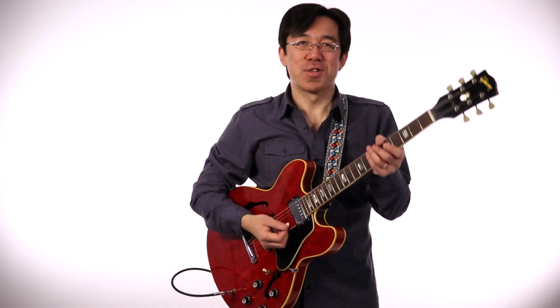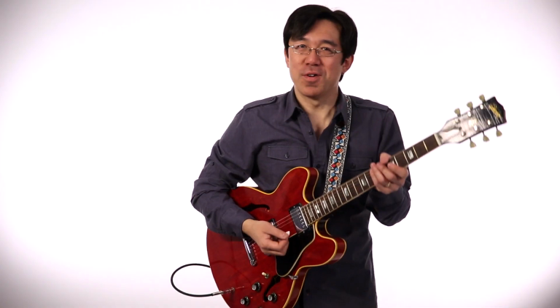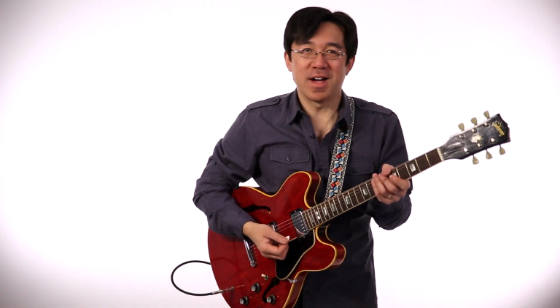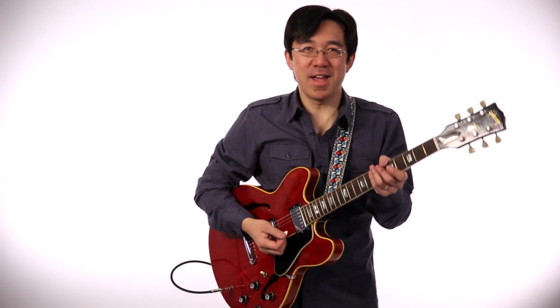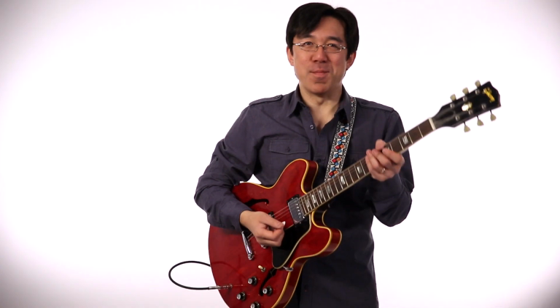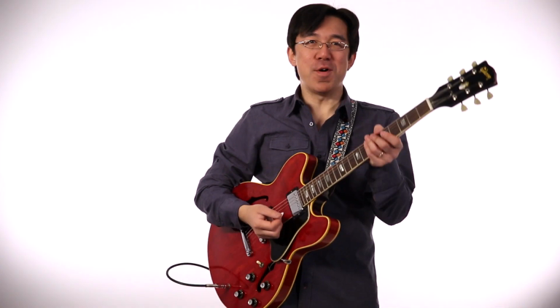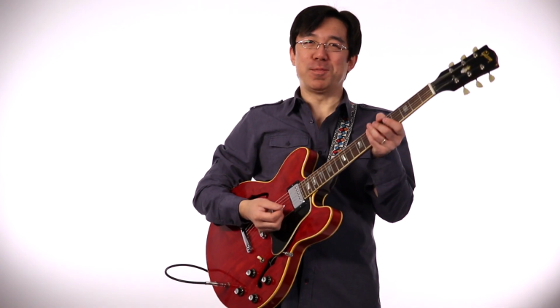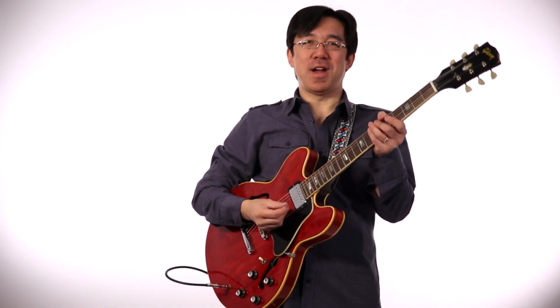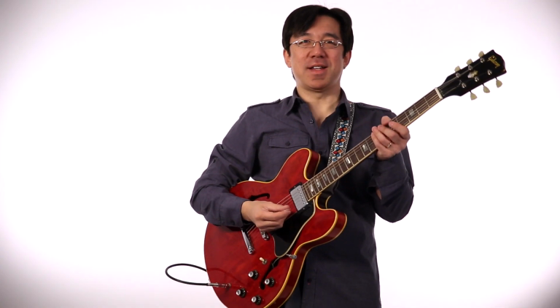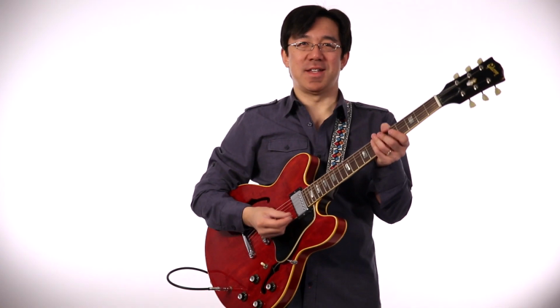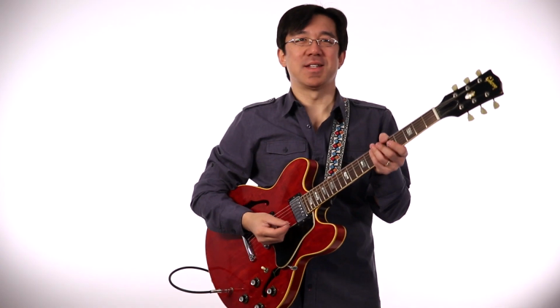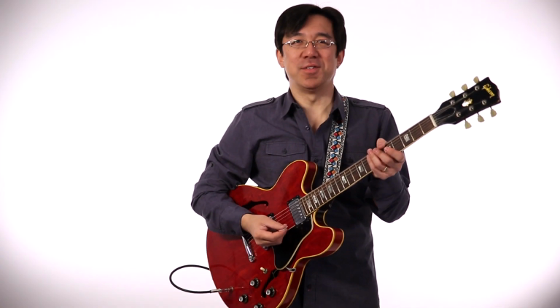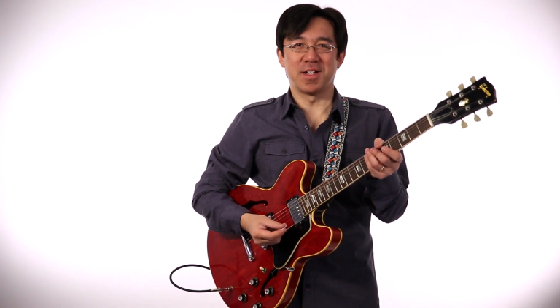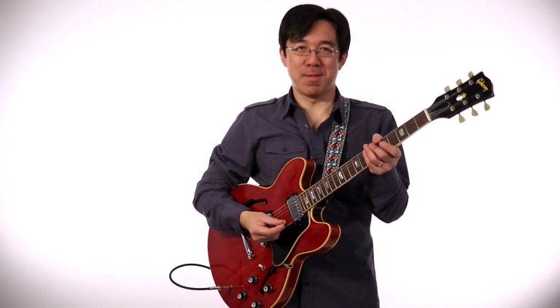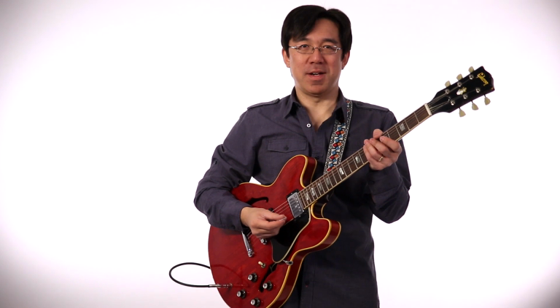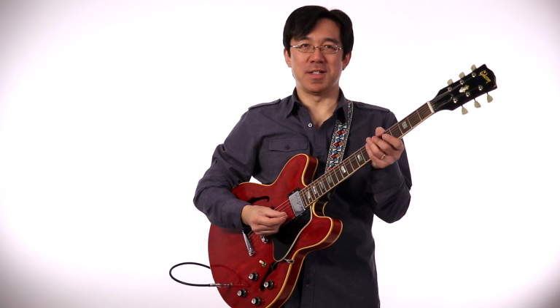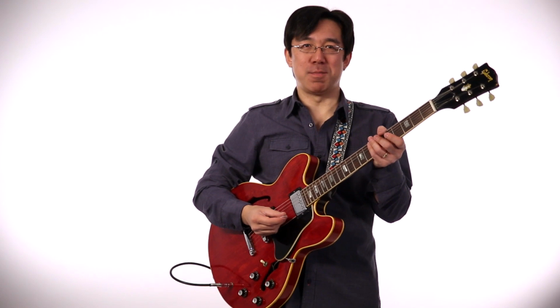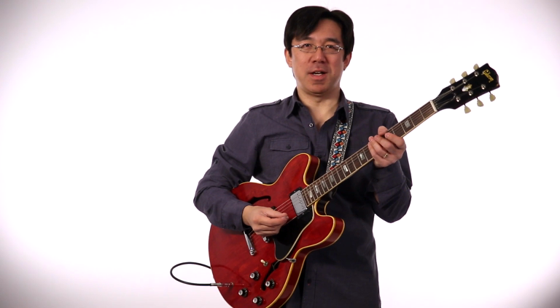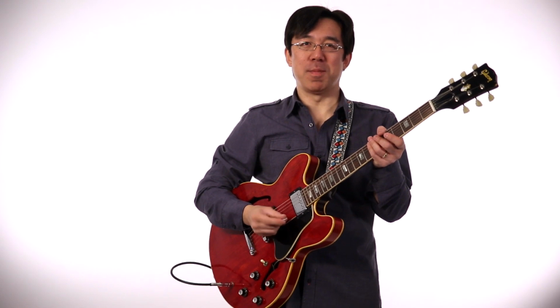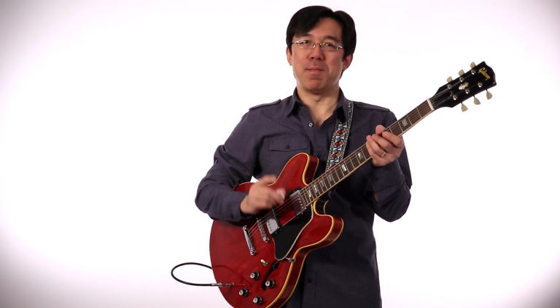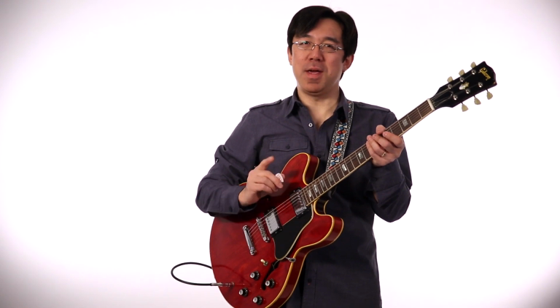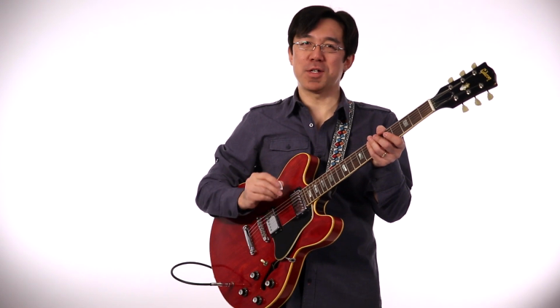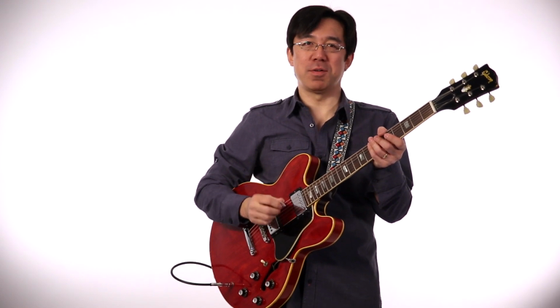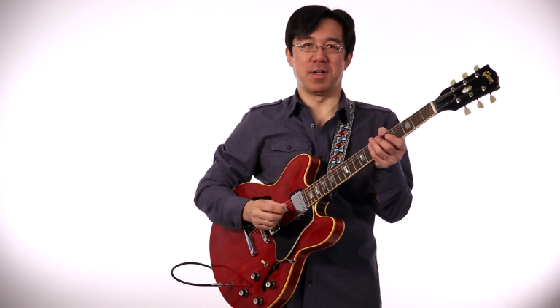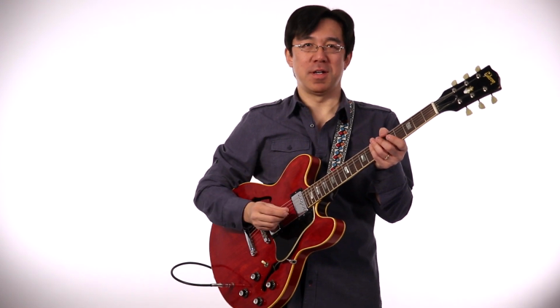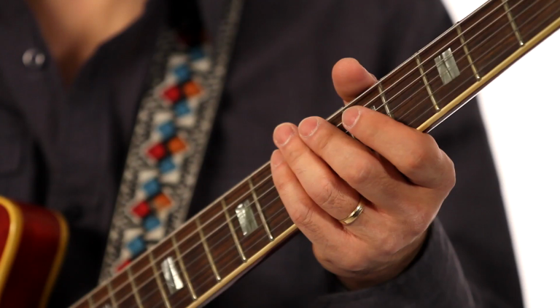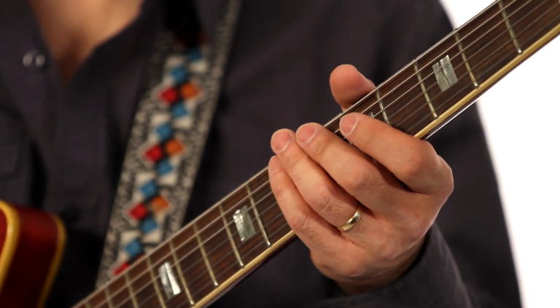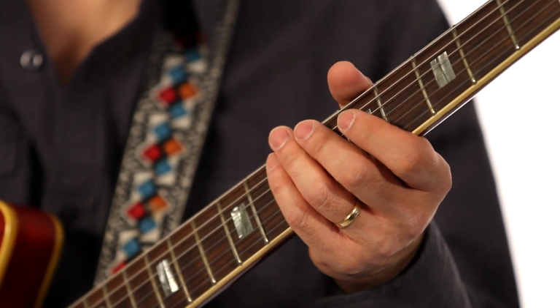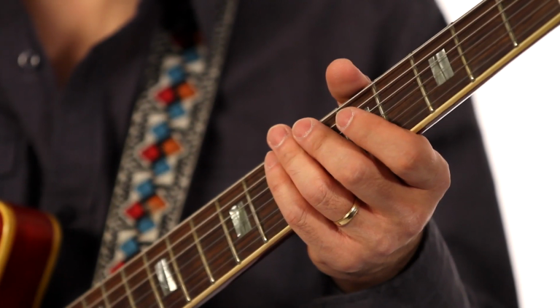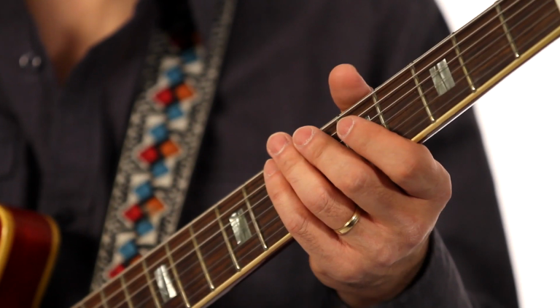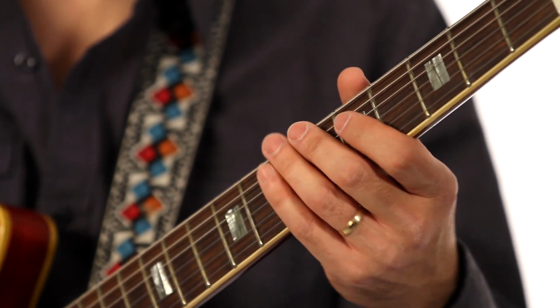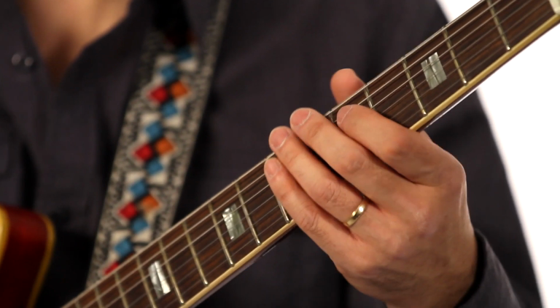So again, the more you practice, you can get better at this bending — but make sure you can hear the pitch.